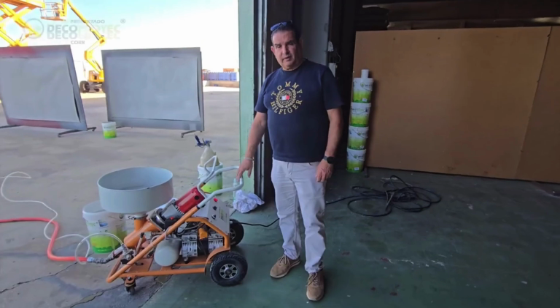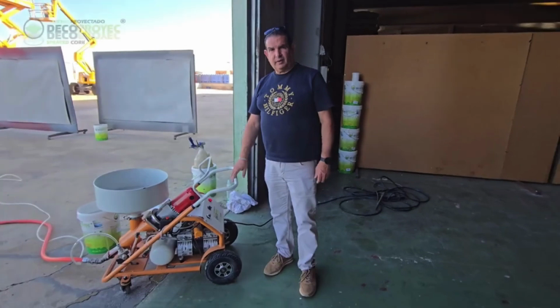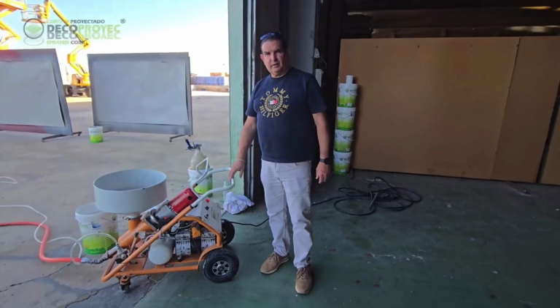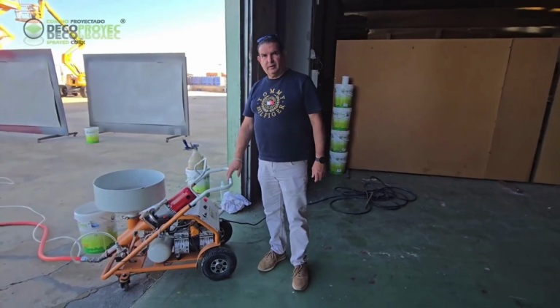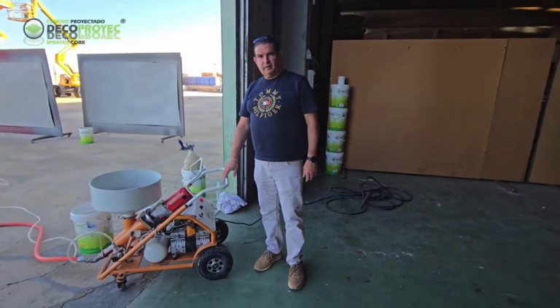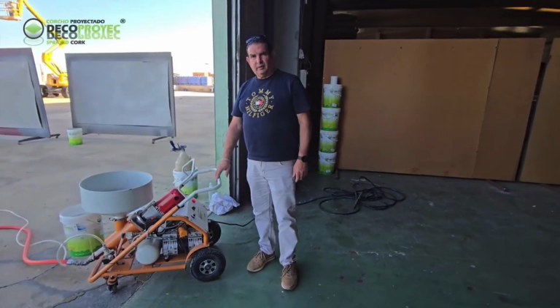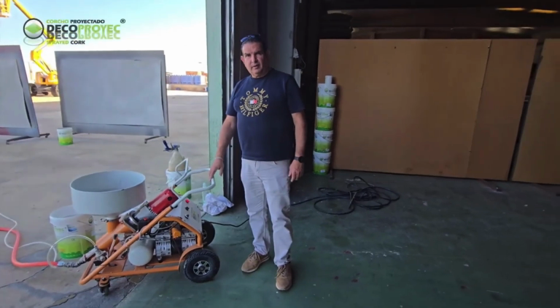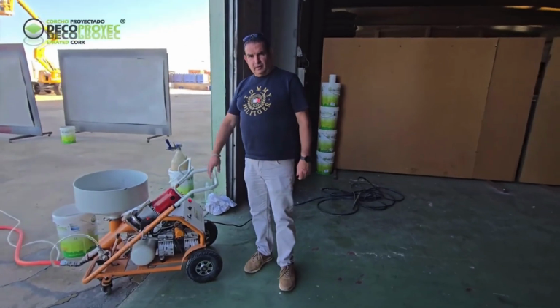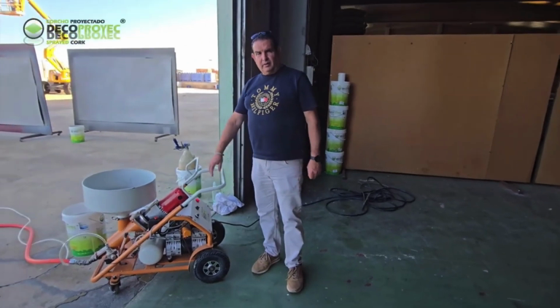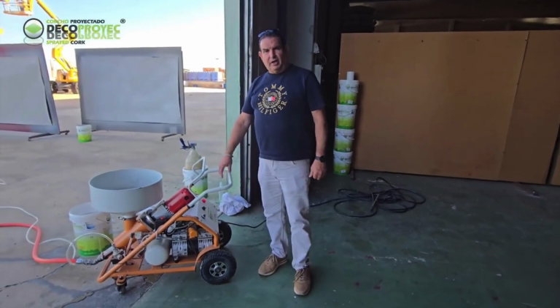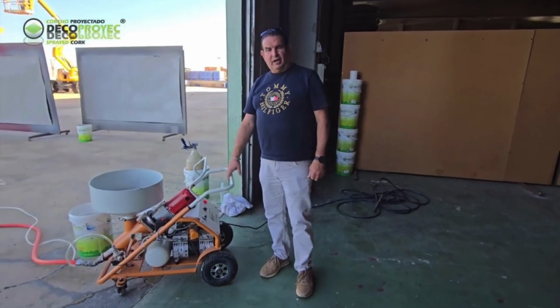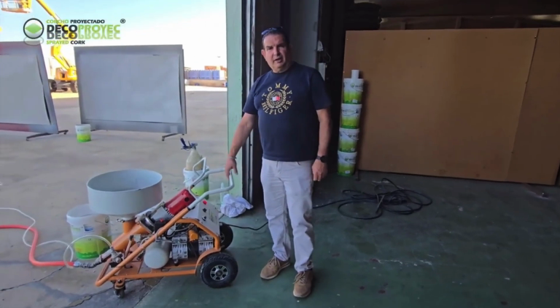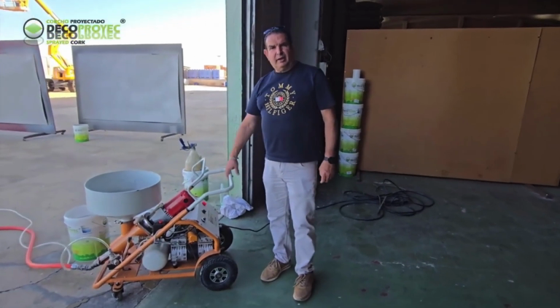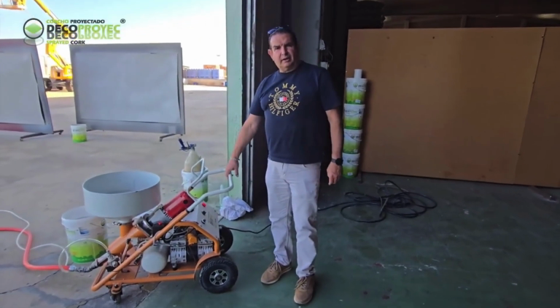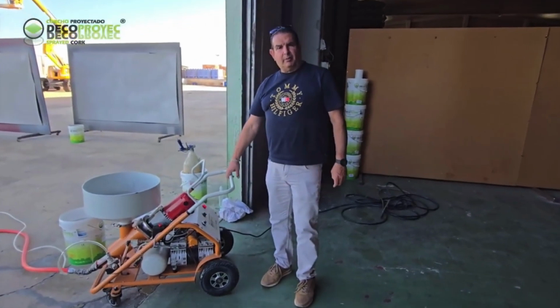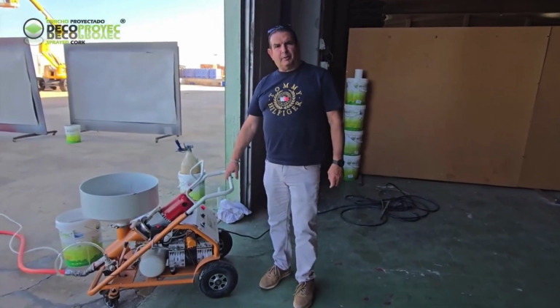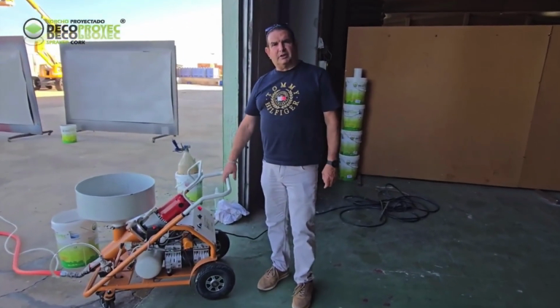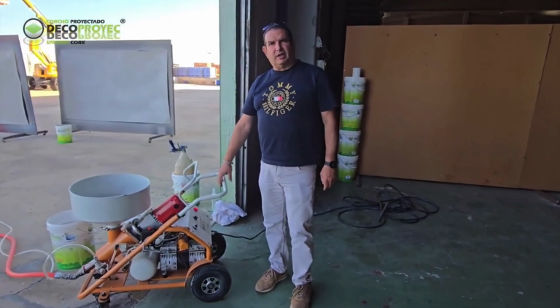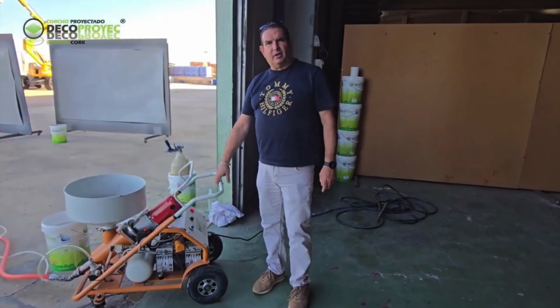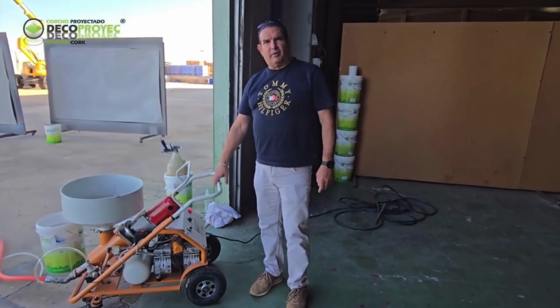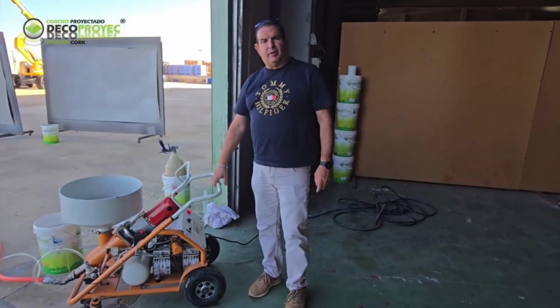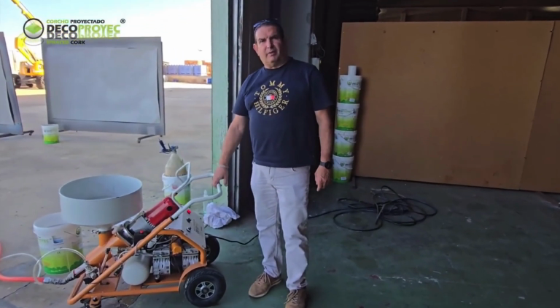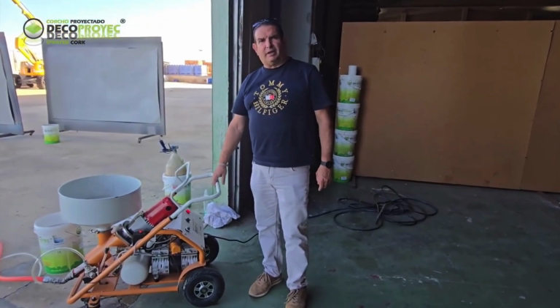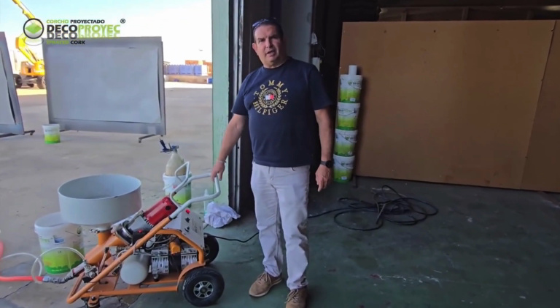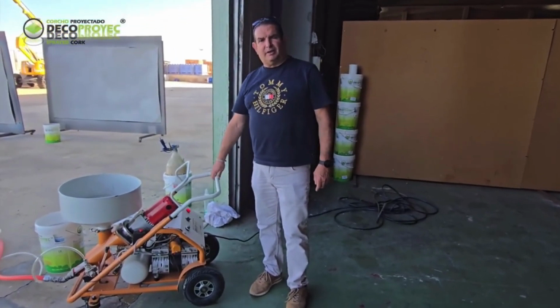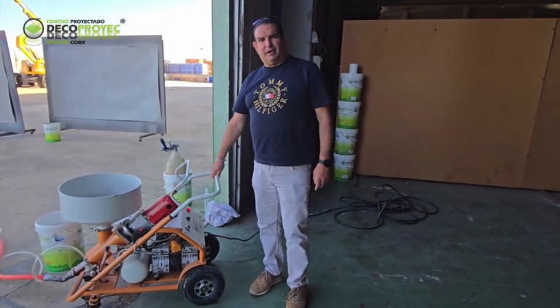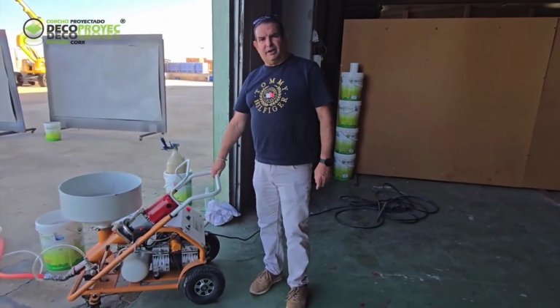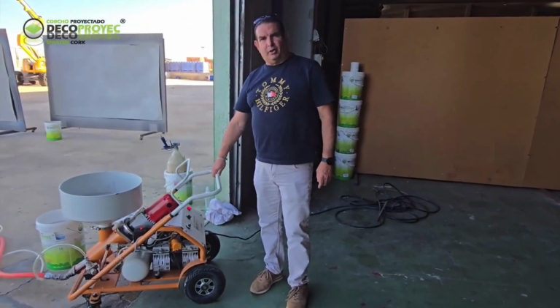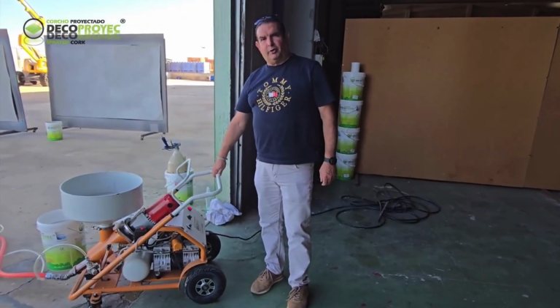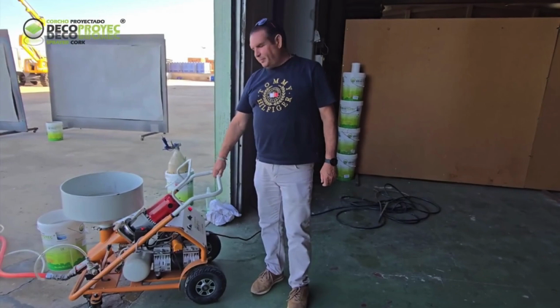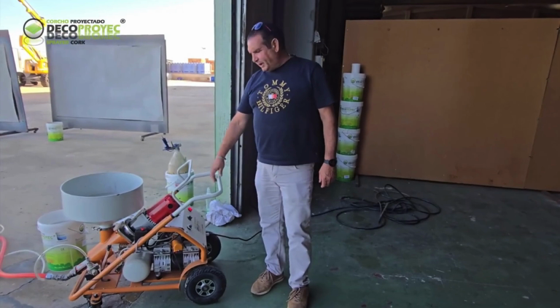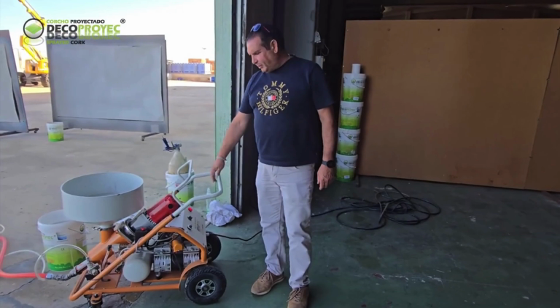Hello, we are introducing the new DECO-PRO machine for spraying projected cork.